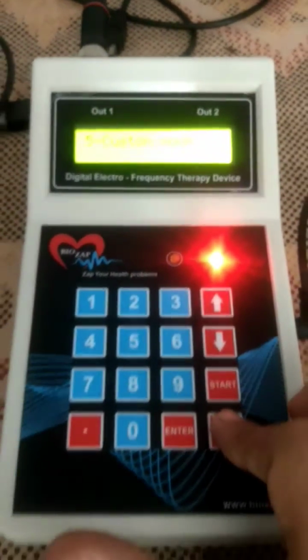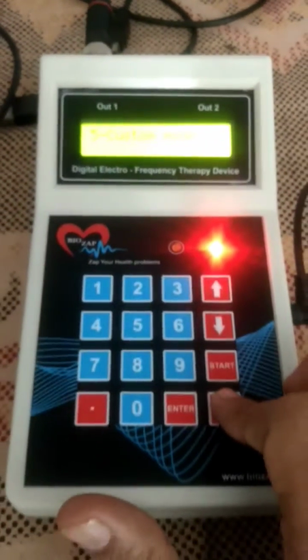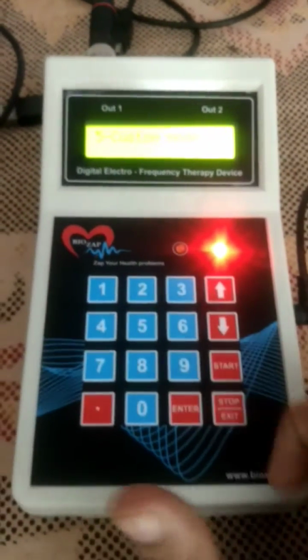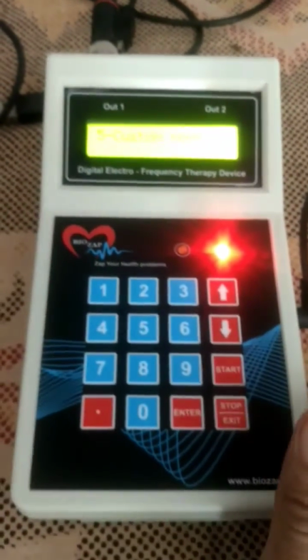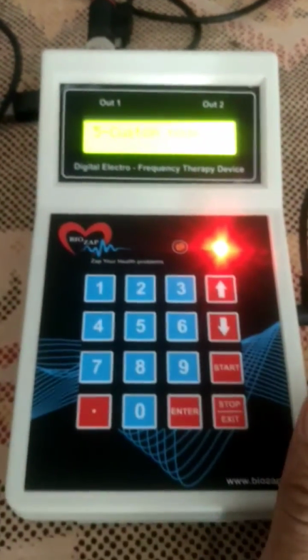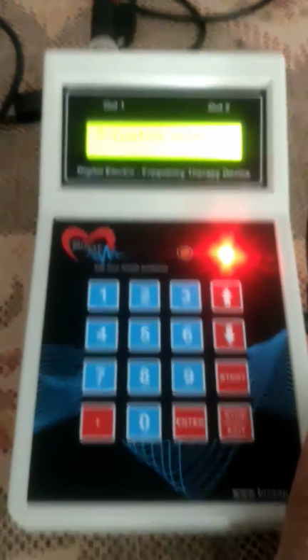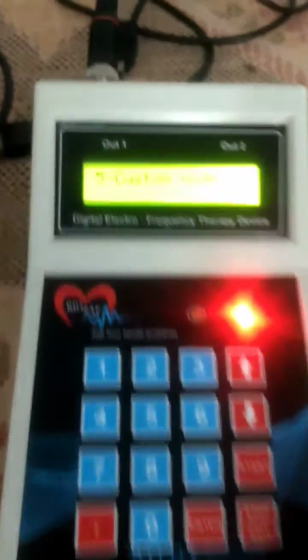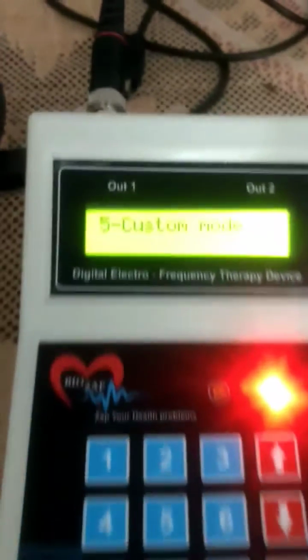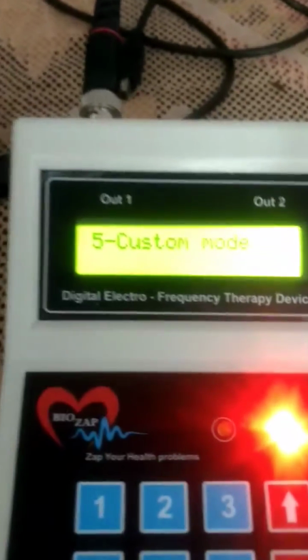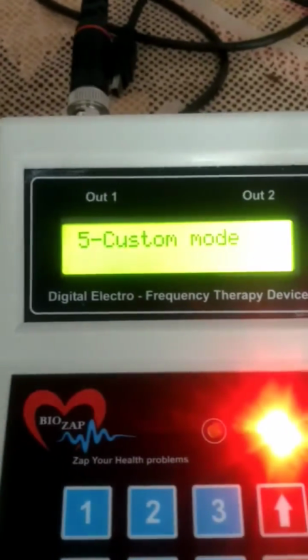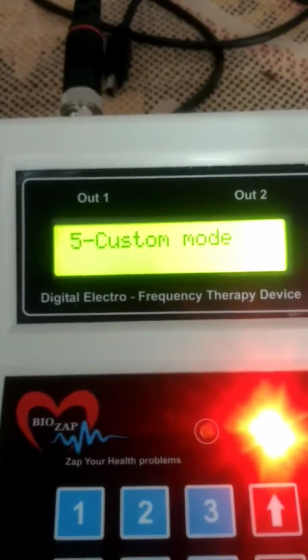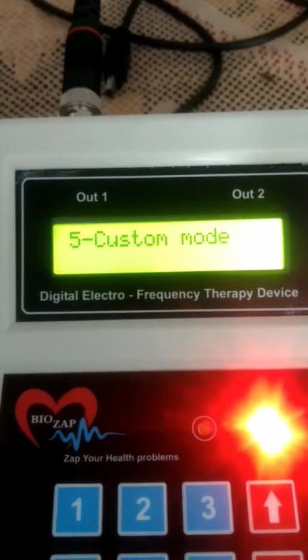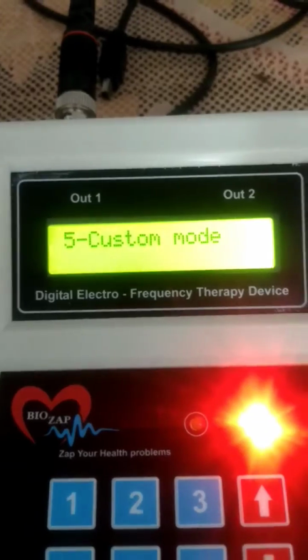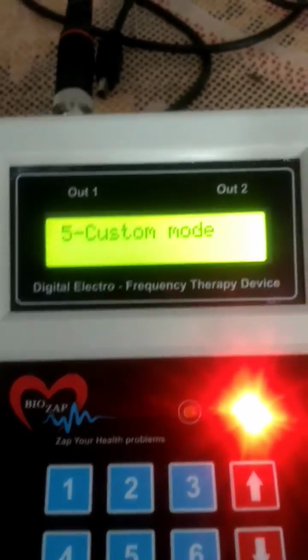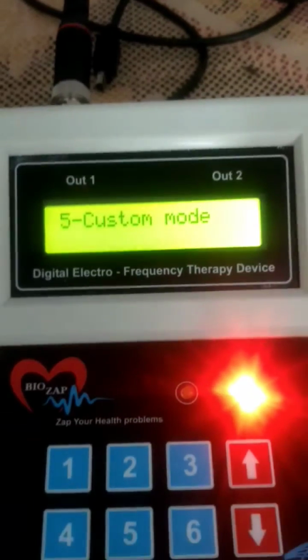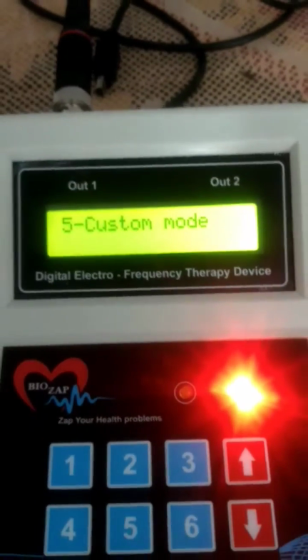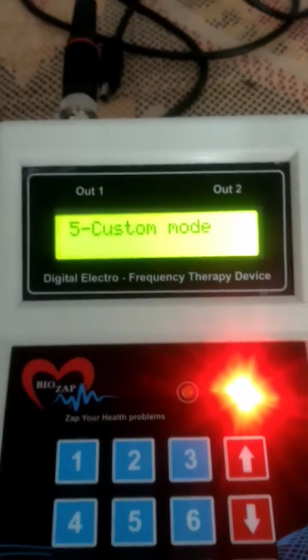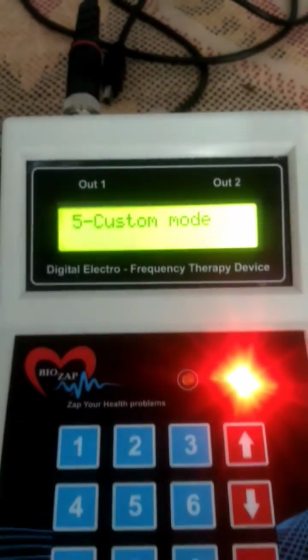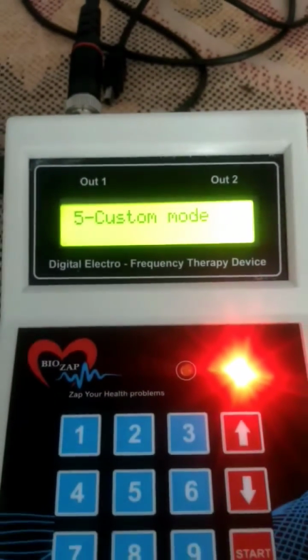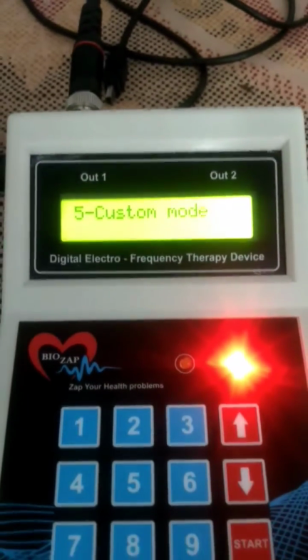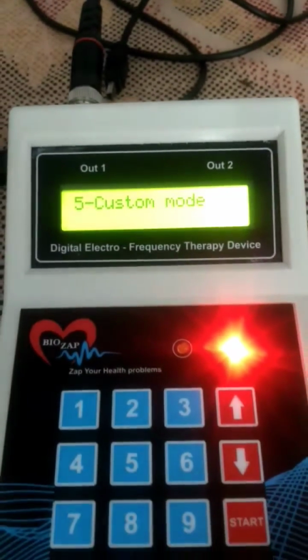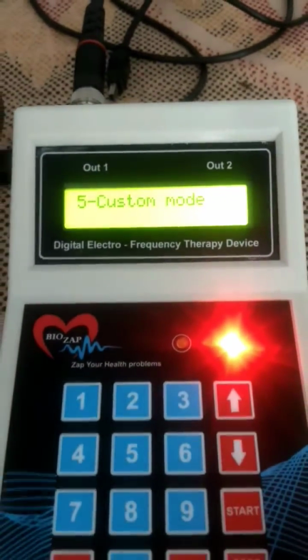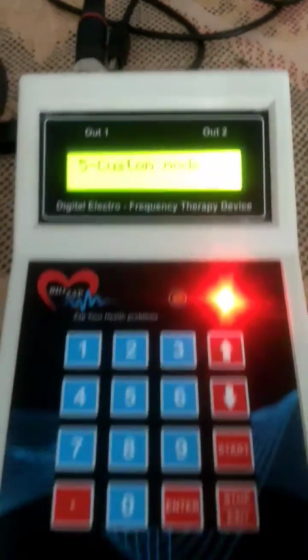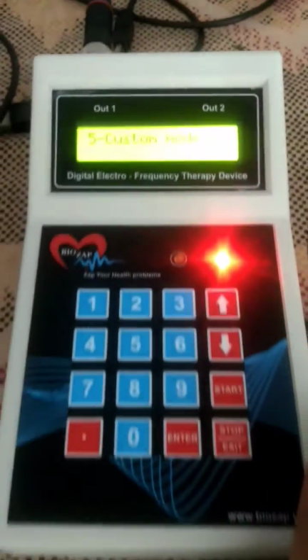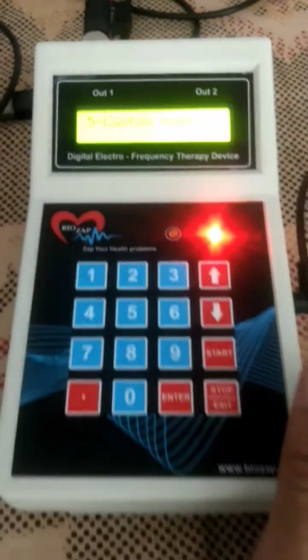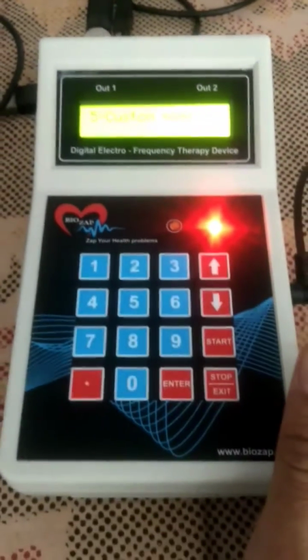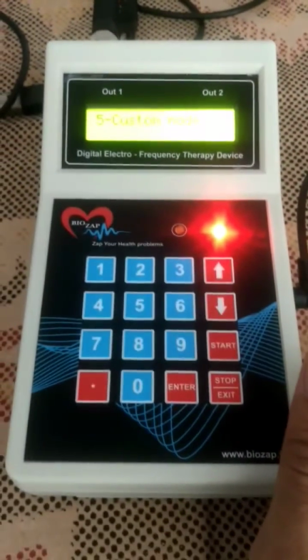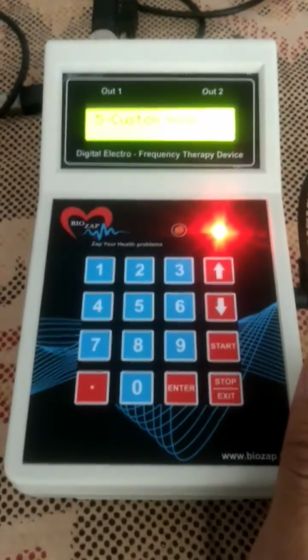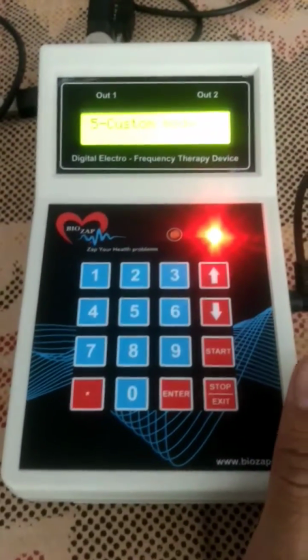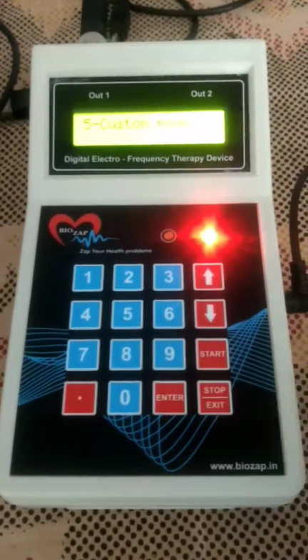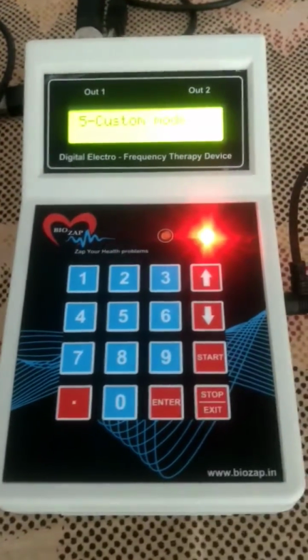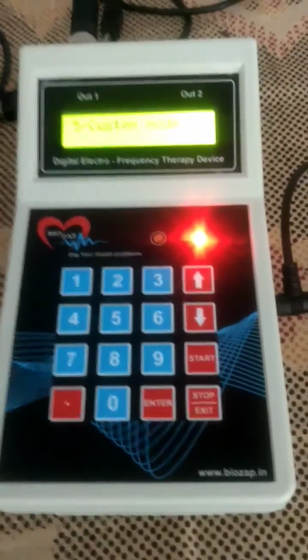This is the short video of the accuracy output of the biozap instrument. Thank you very much.